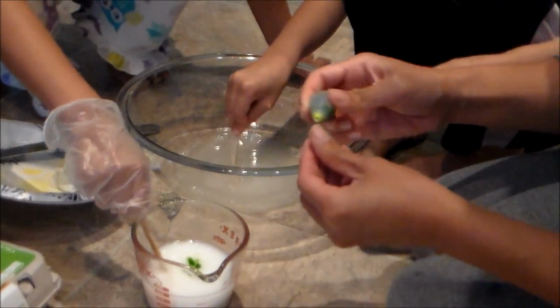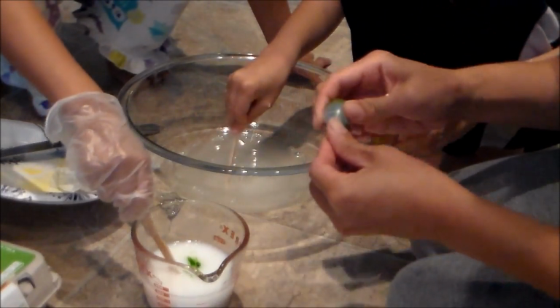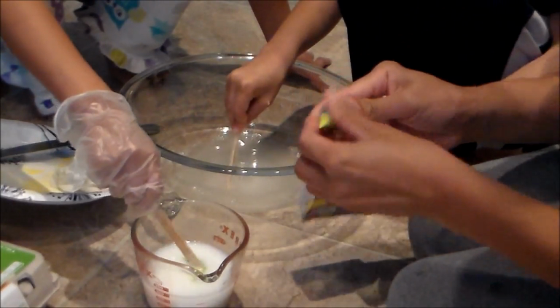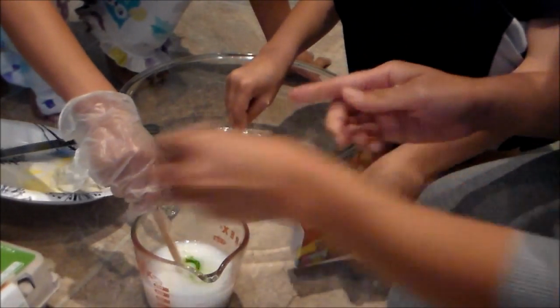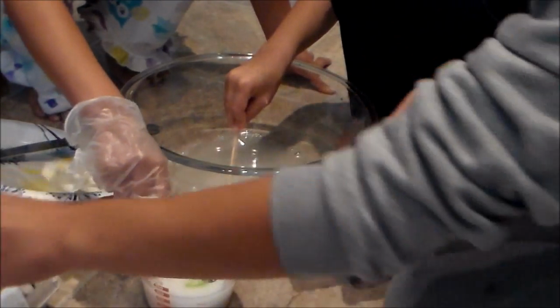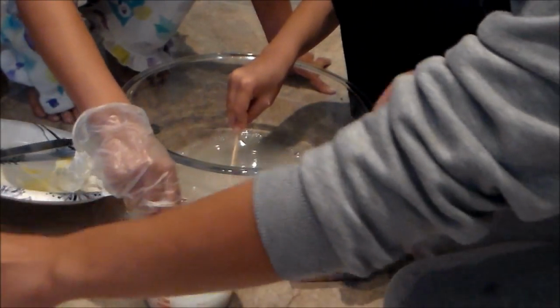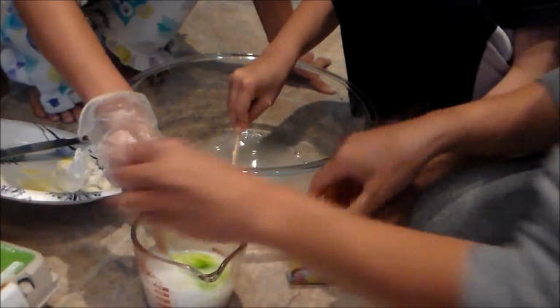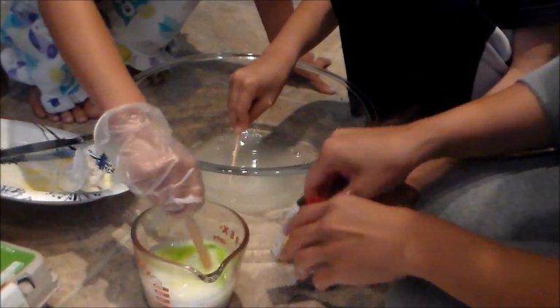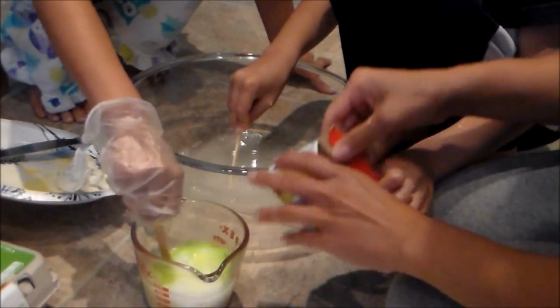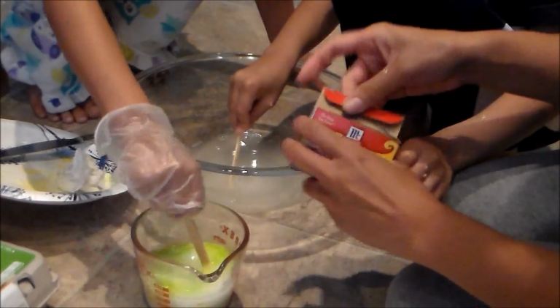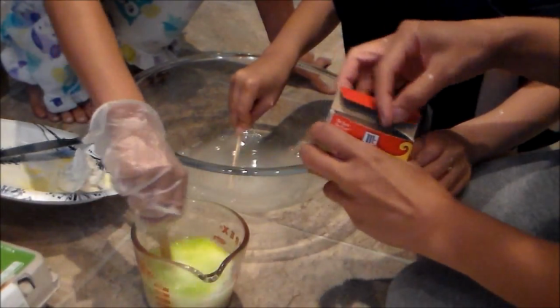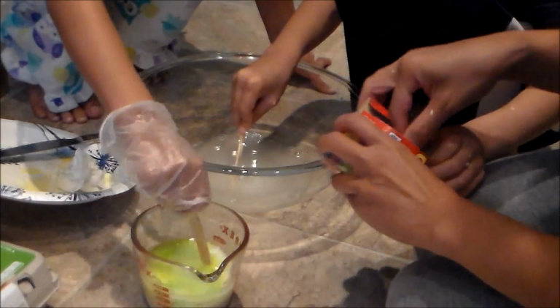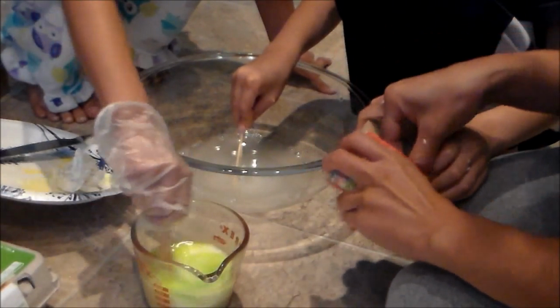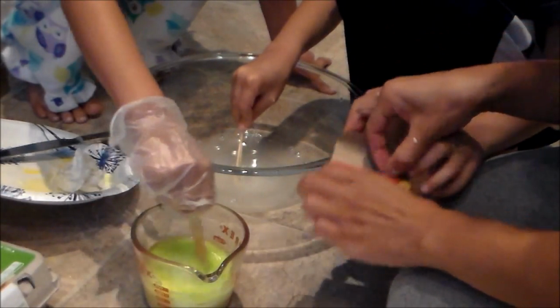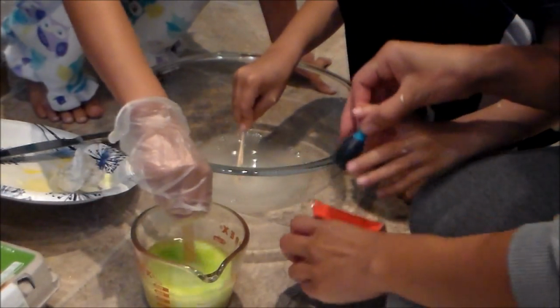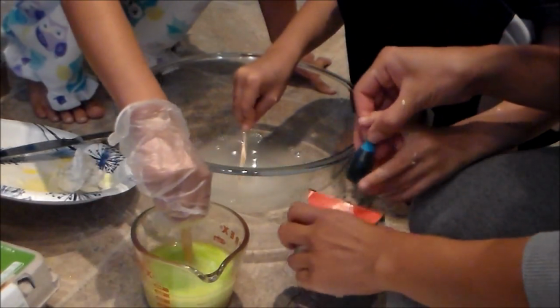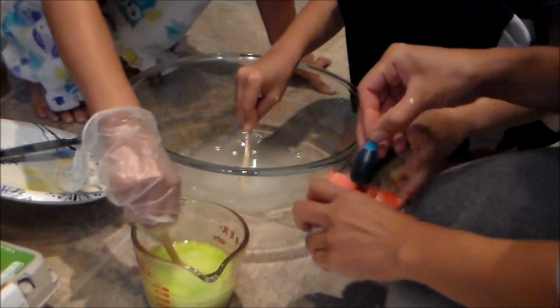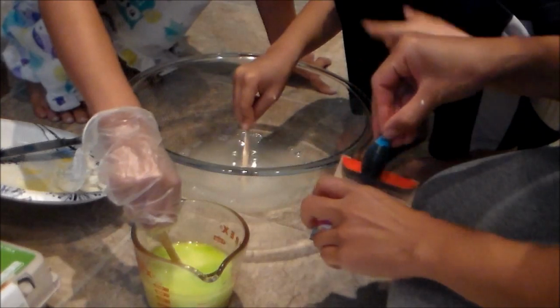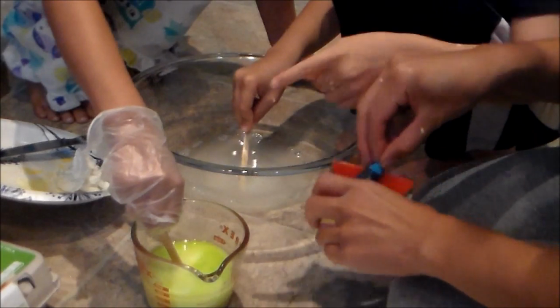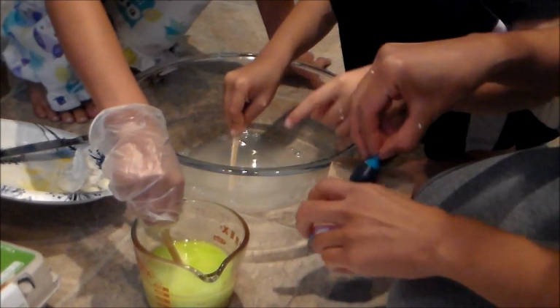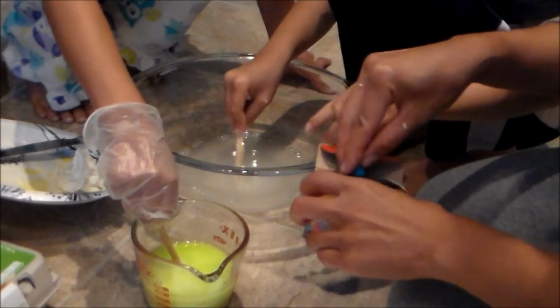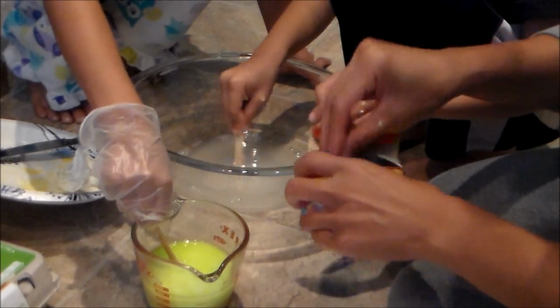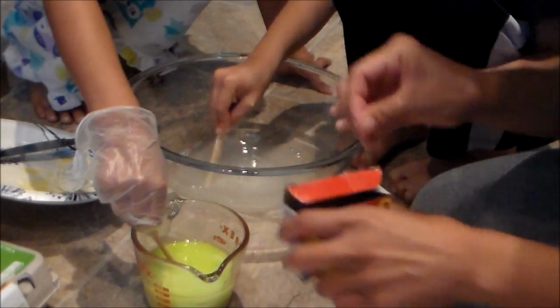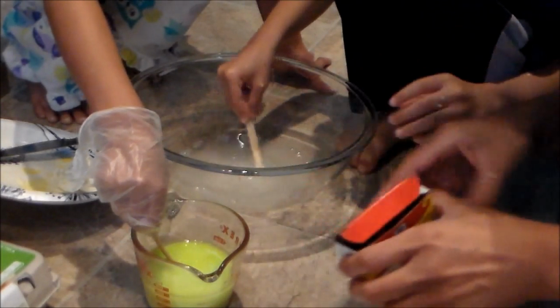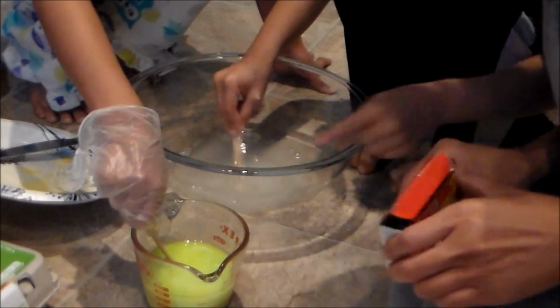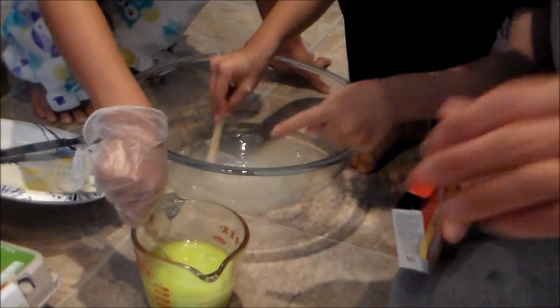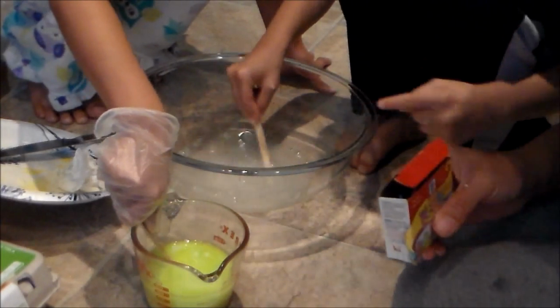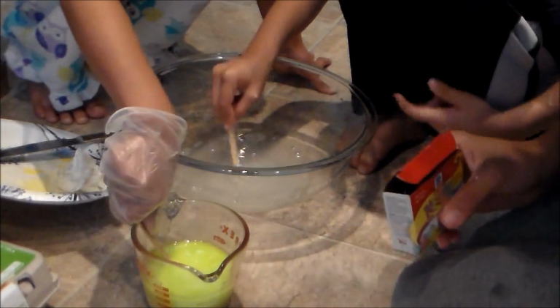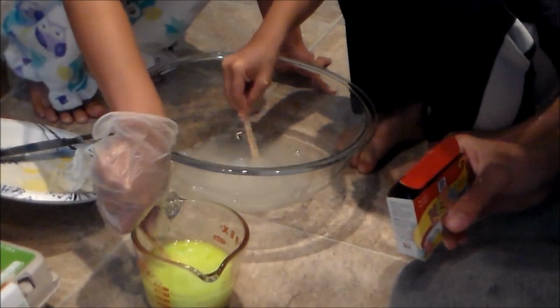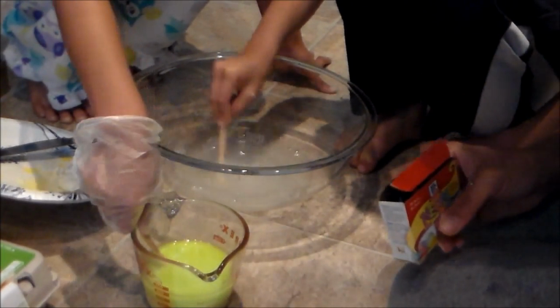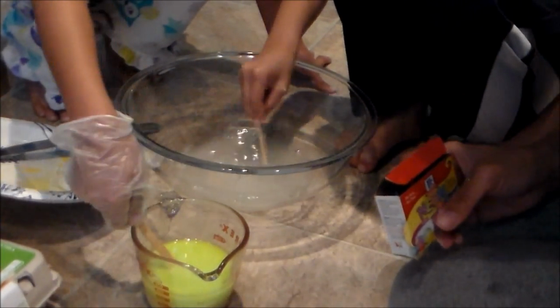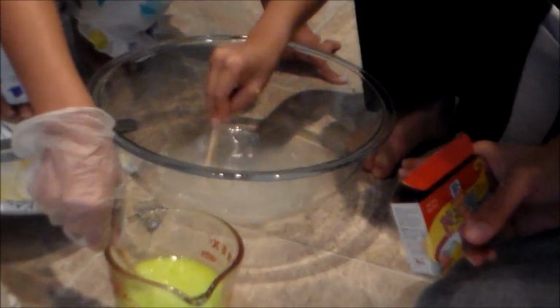Oh, you want two different colors? Can you do the blue with it? Oh, that's pretty. That looks like a real slime, doesn't it, guys?